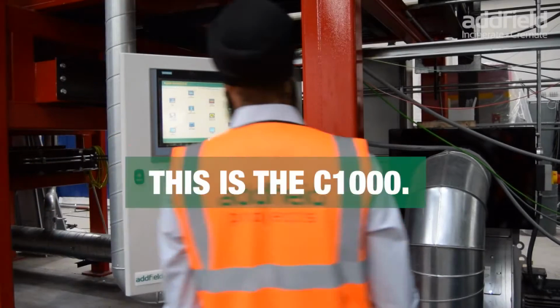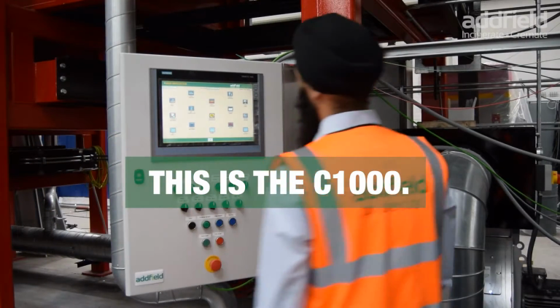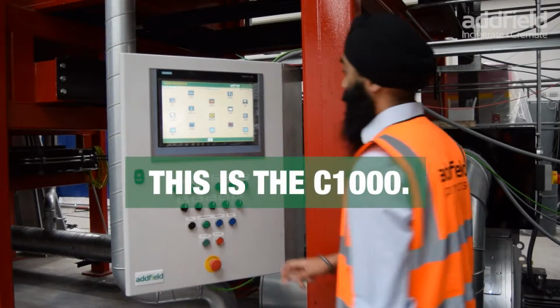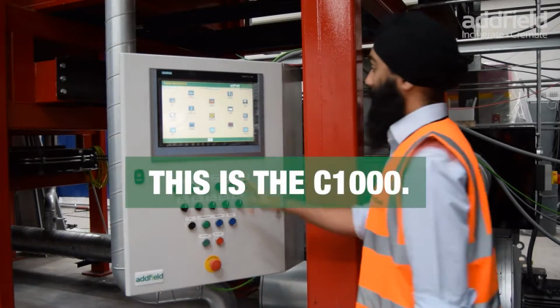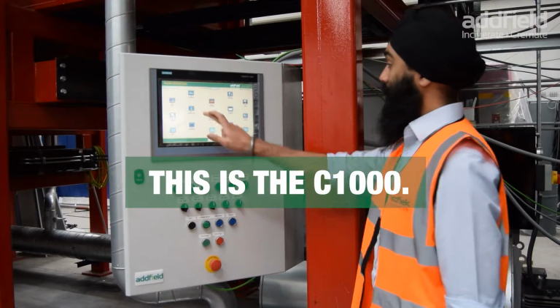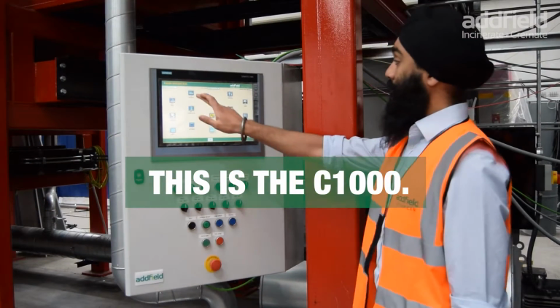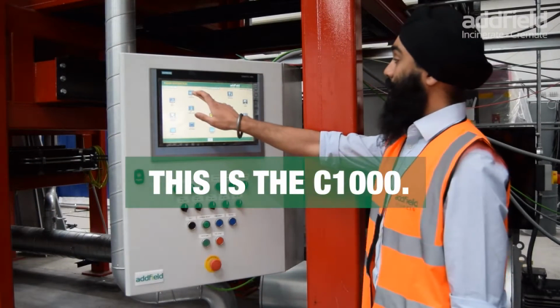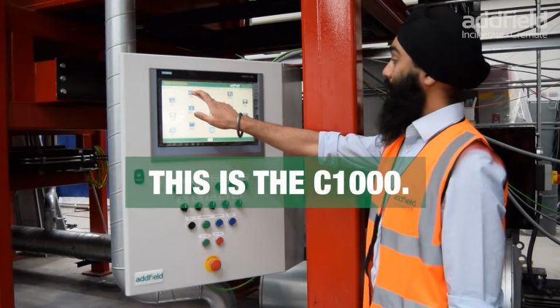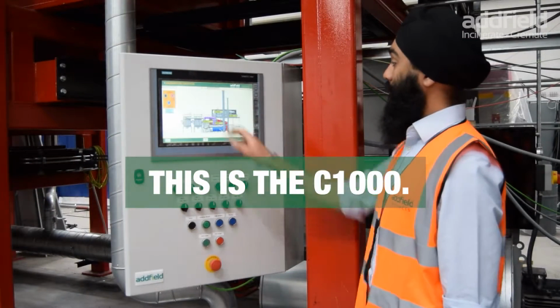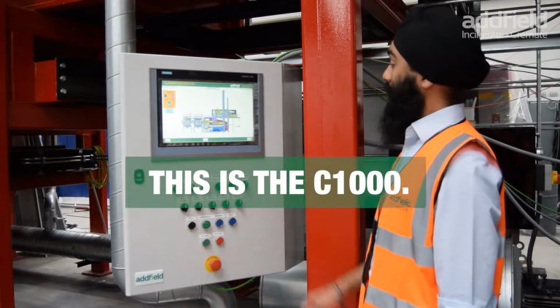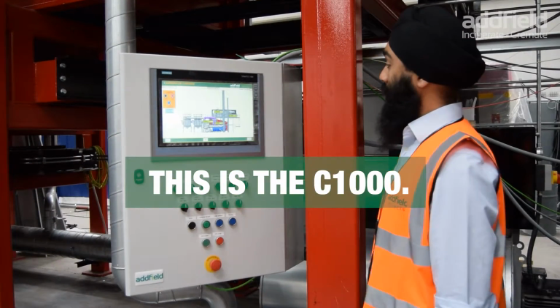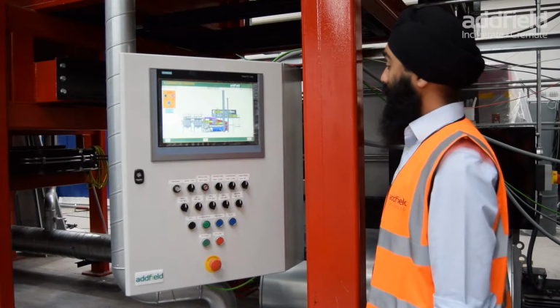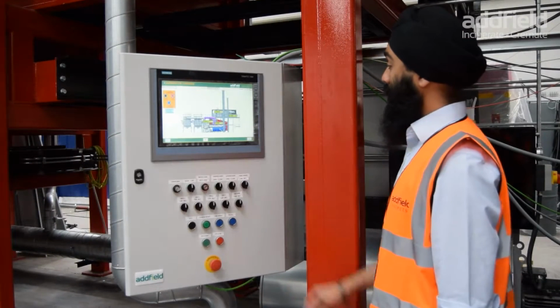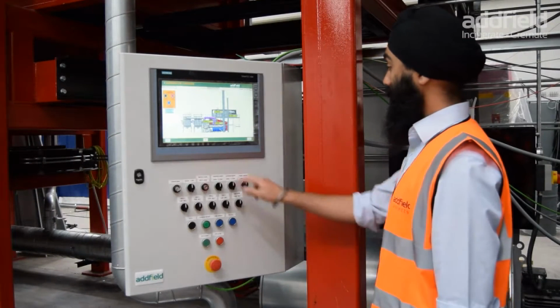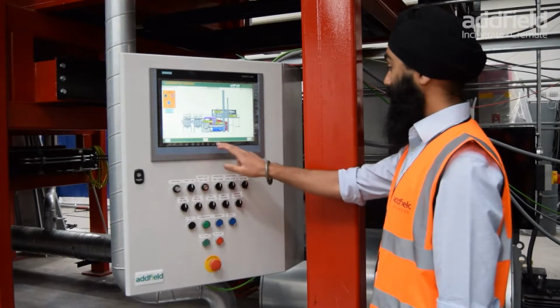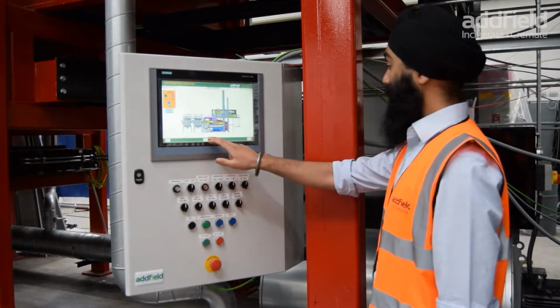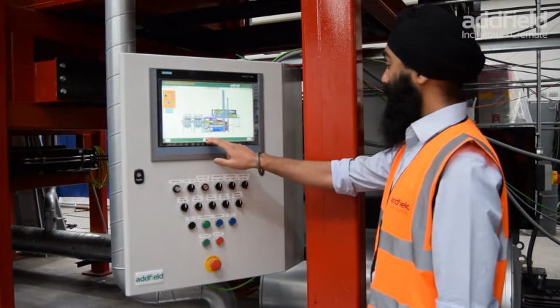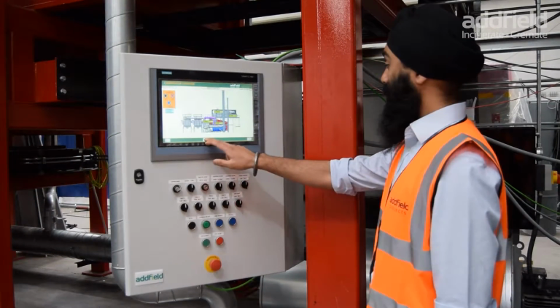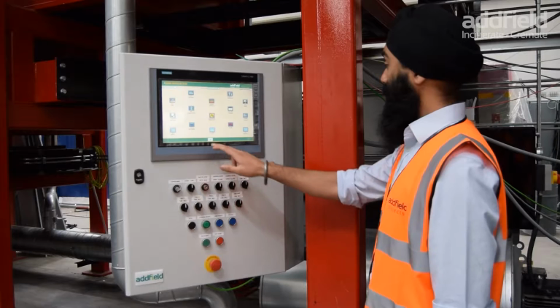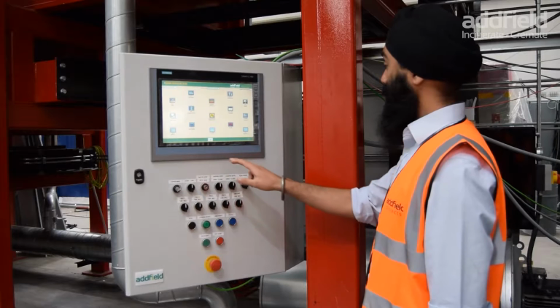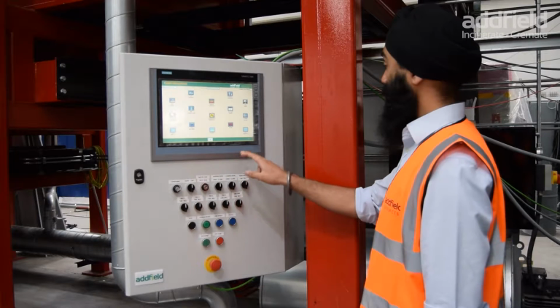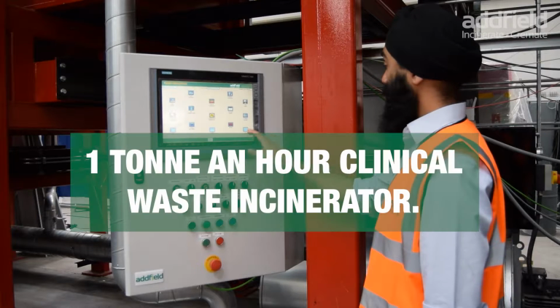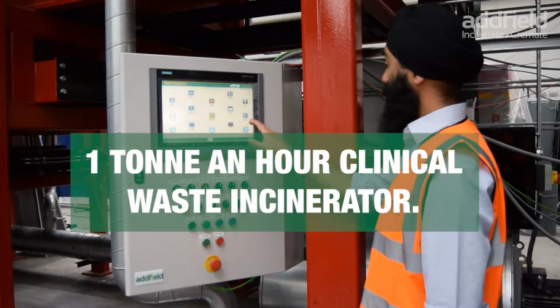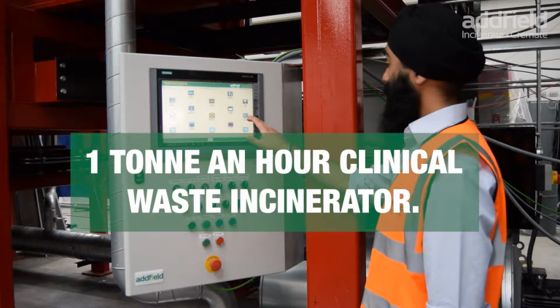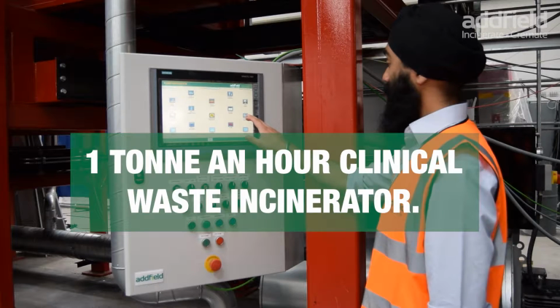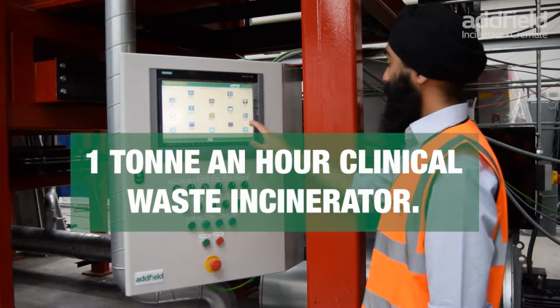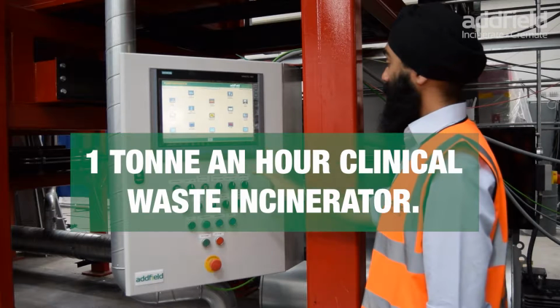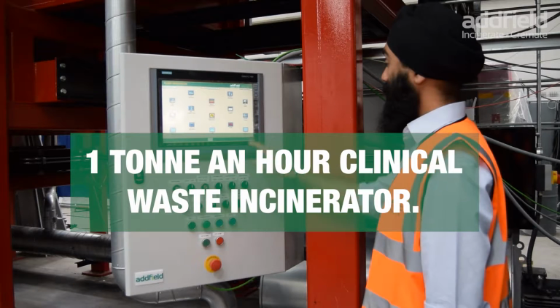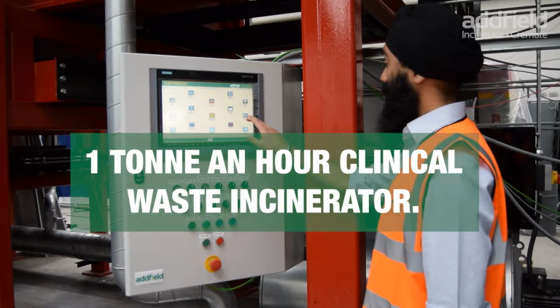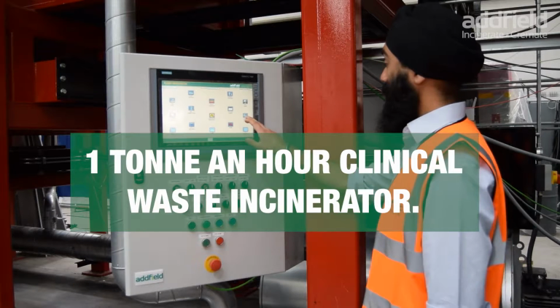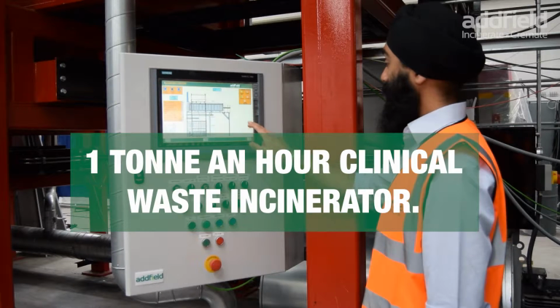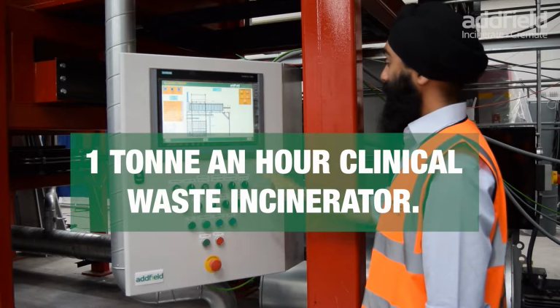This is the Abfield C1000, a 1 tonne an hour clinical waste incinerator.